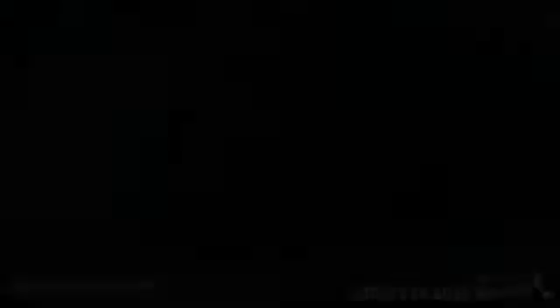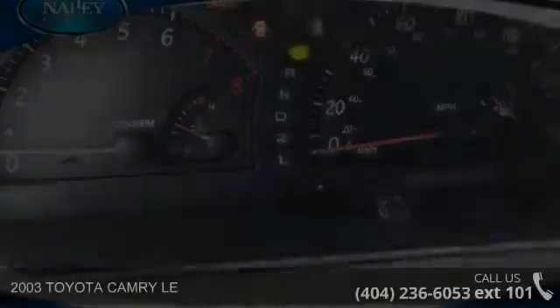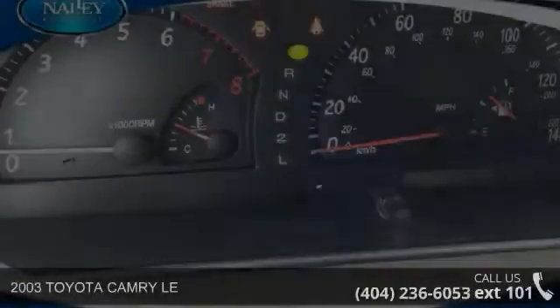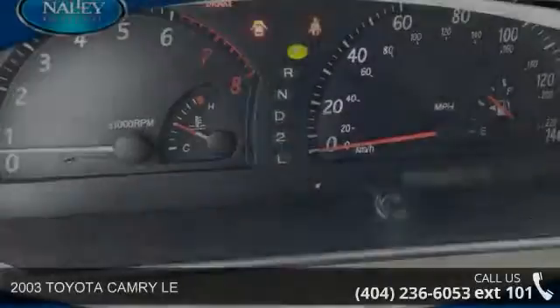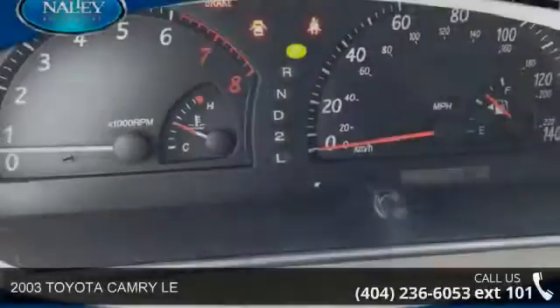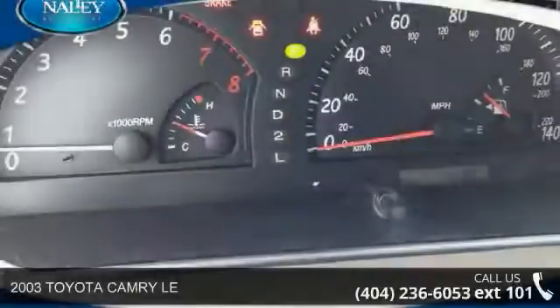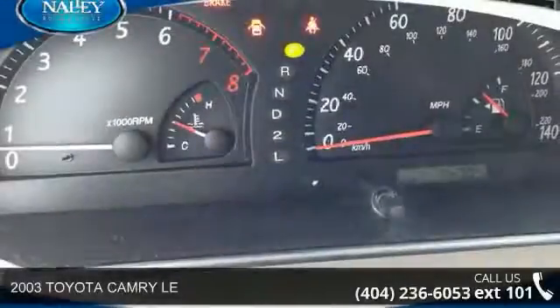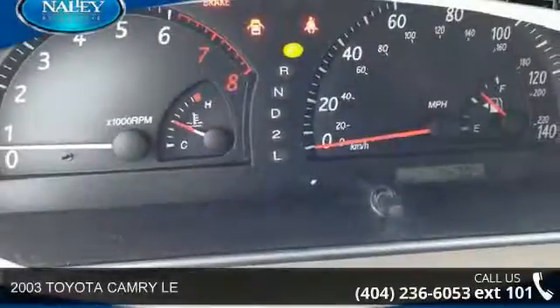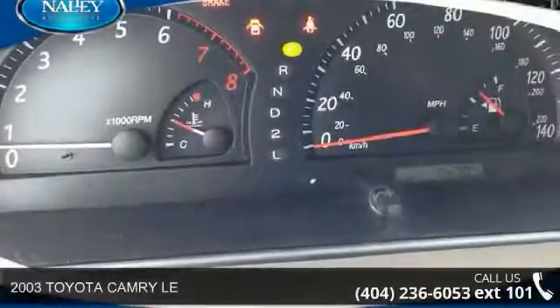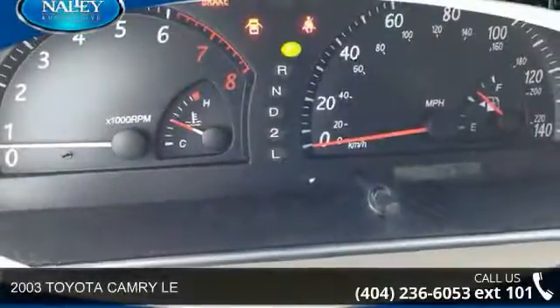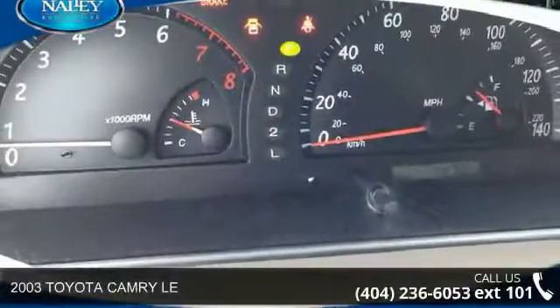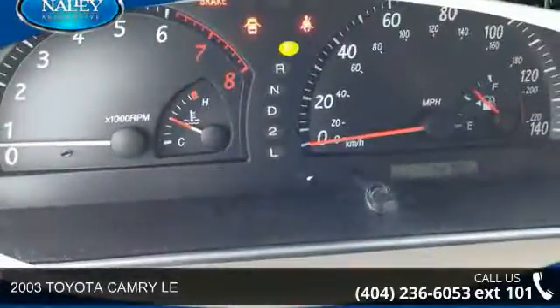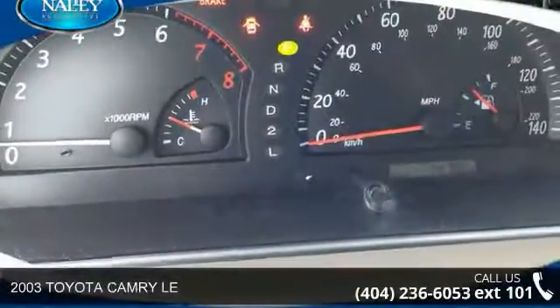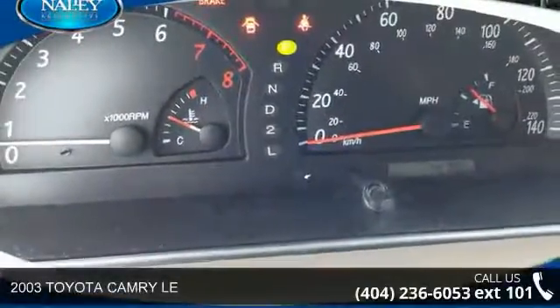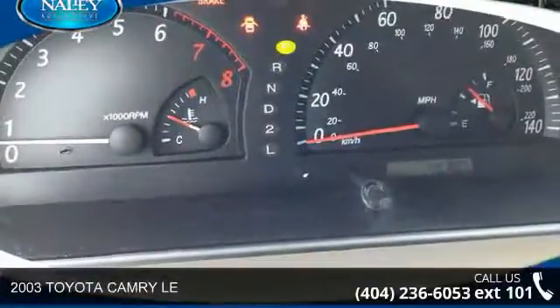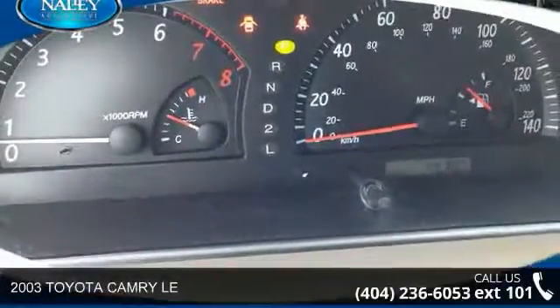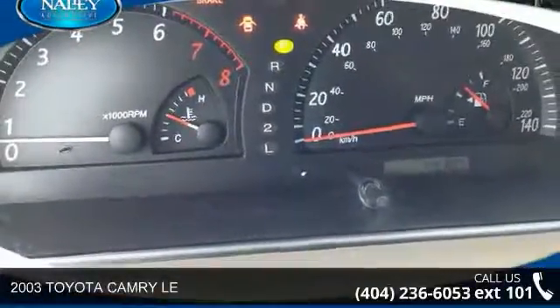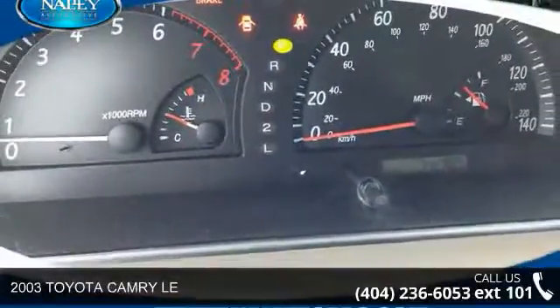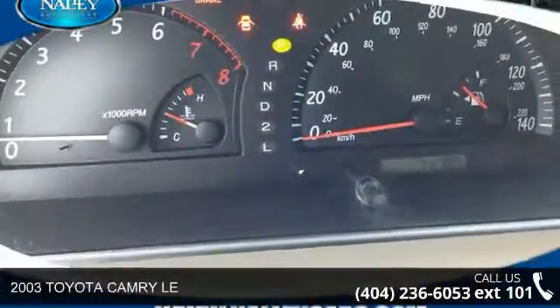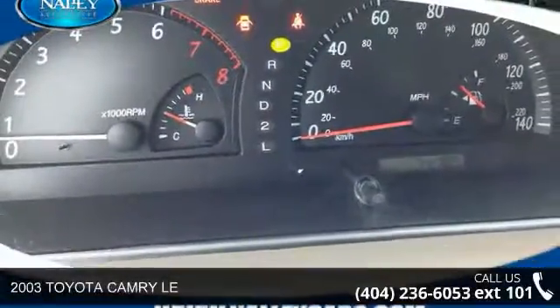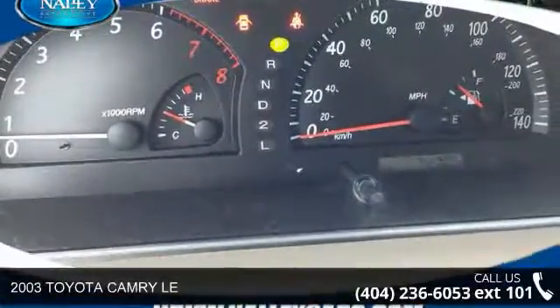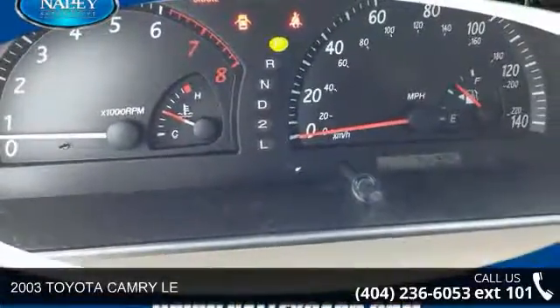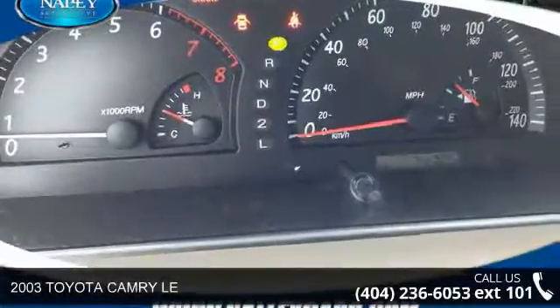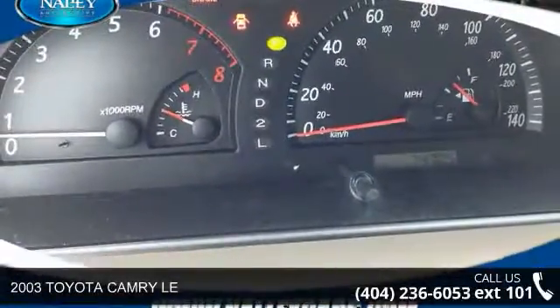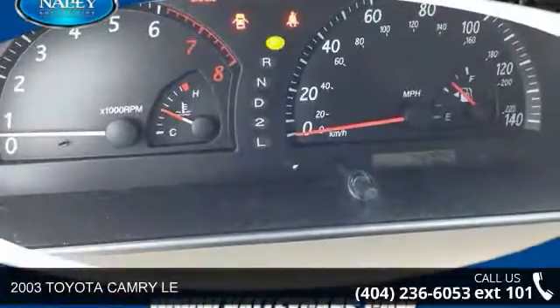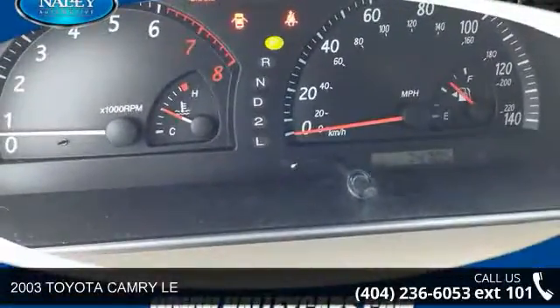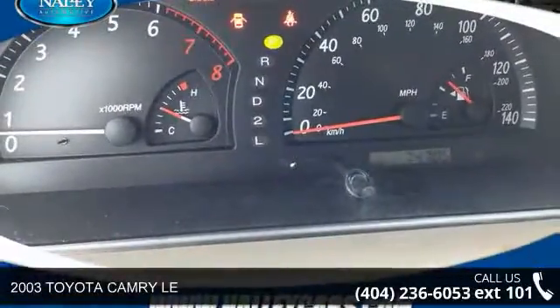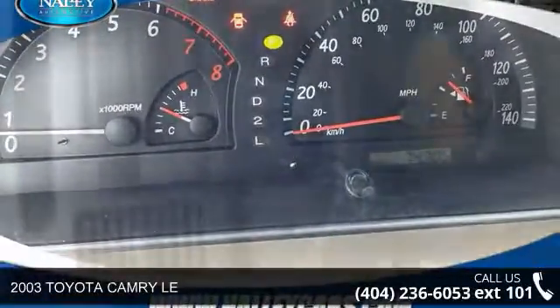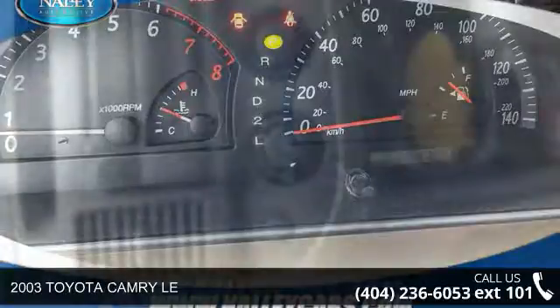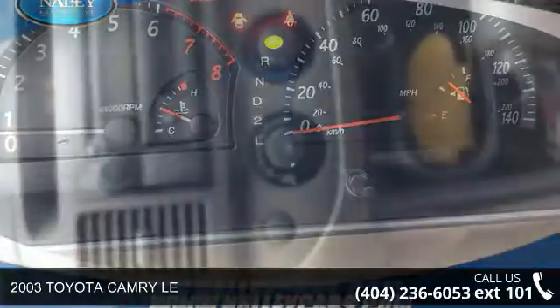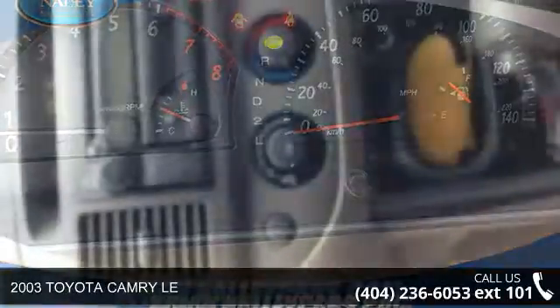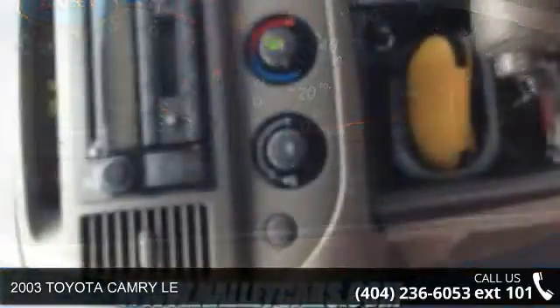Check out this 2003 Toyota Camry. This may be the set of wheels you've been looking for.